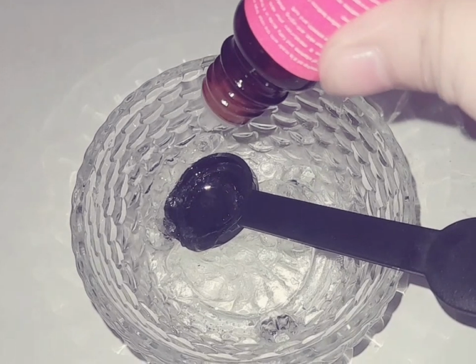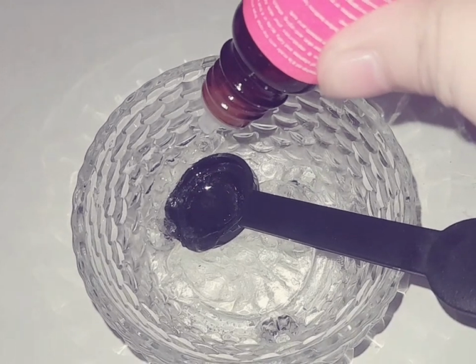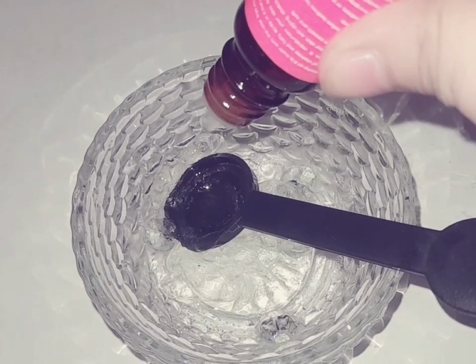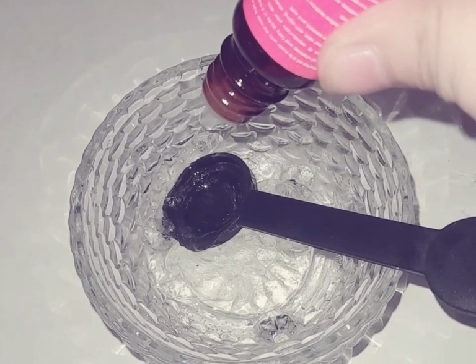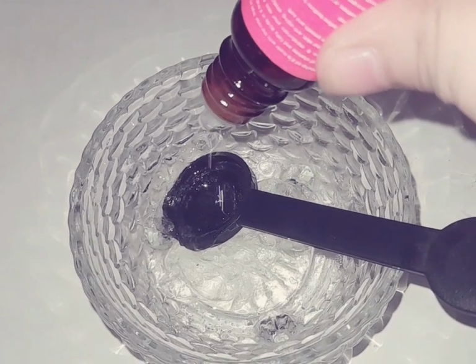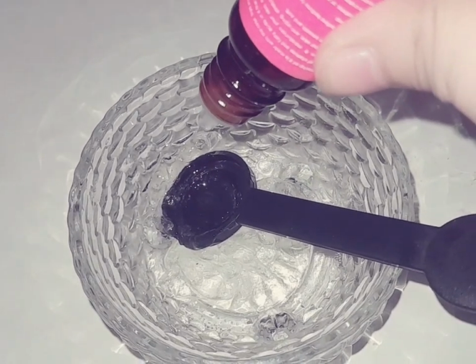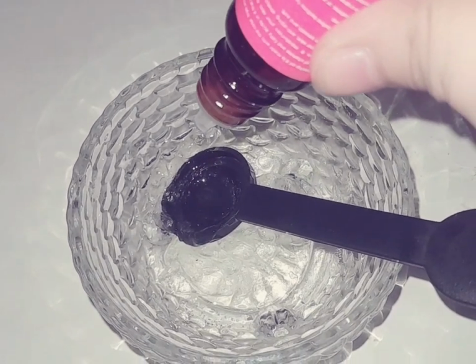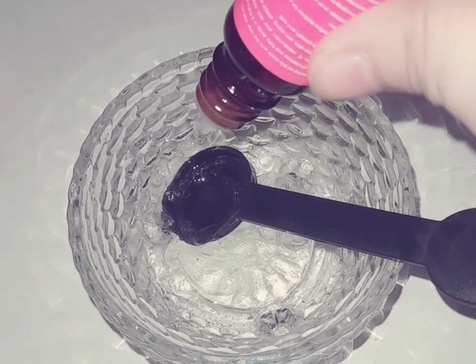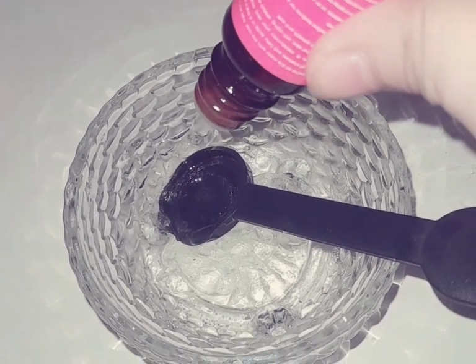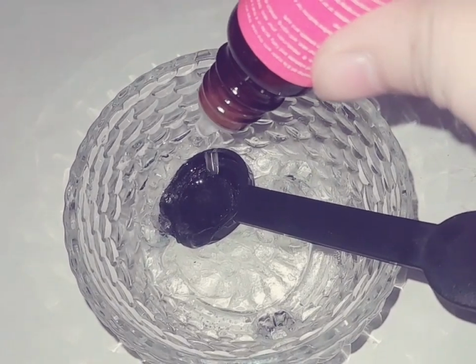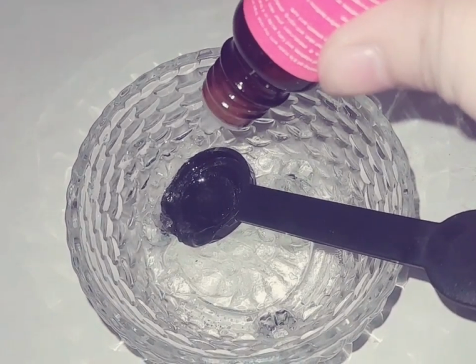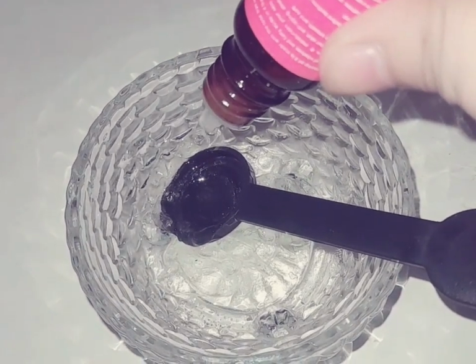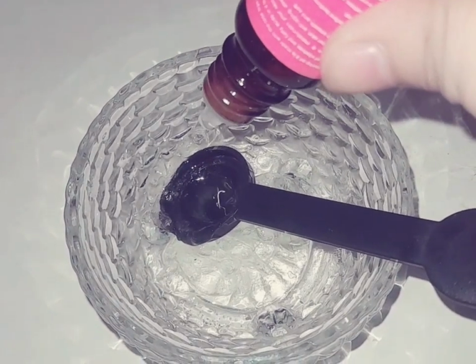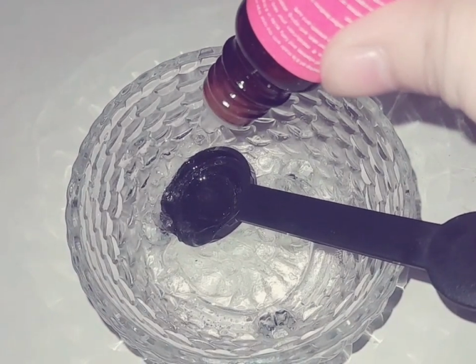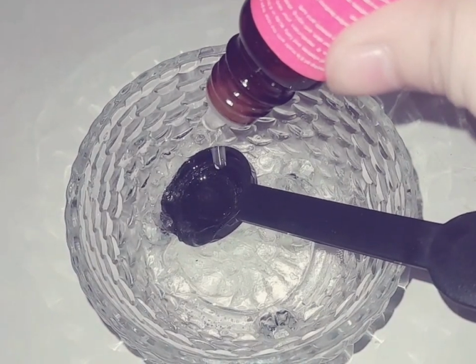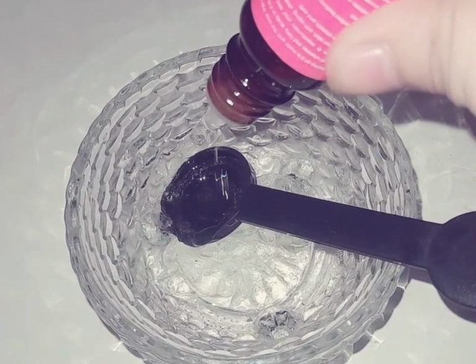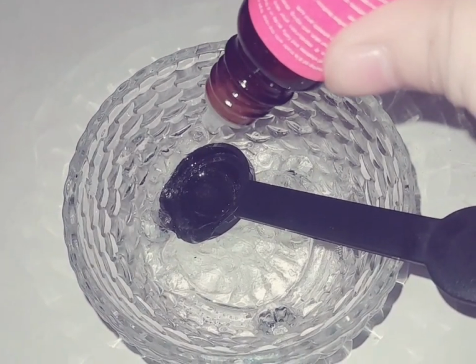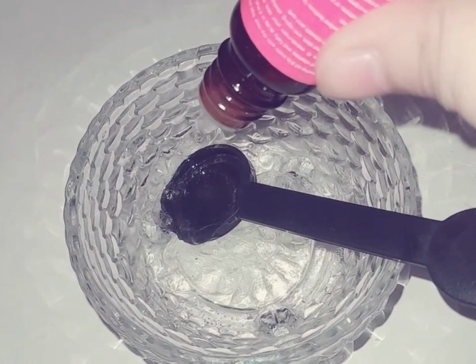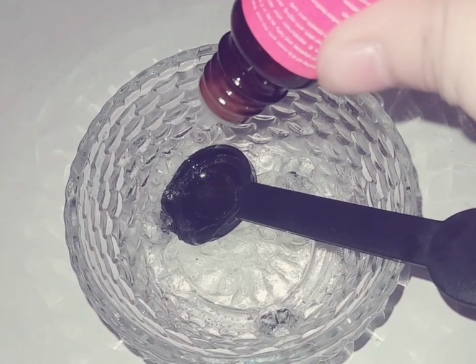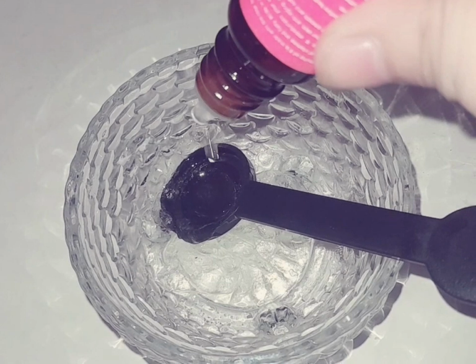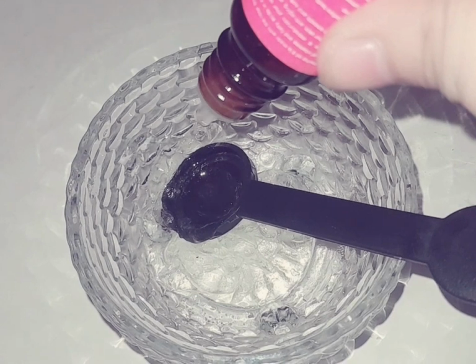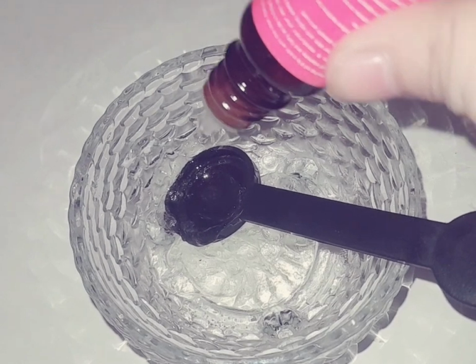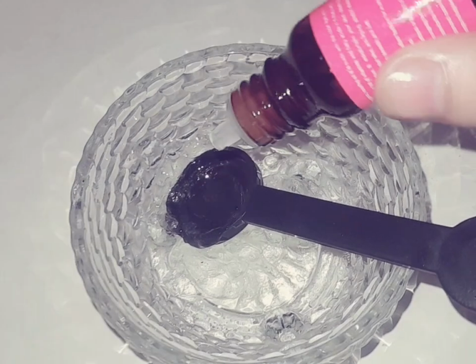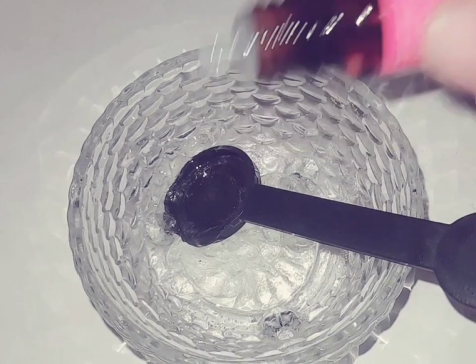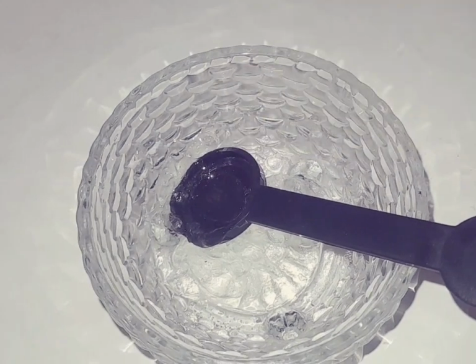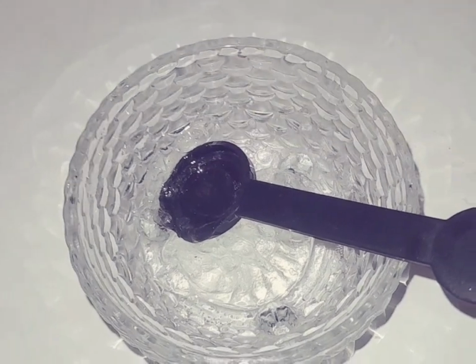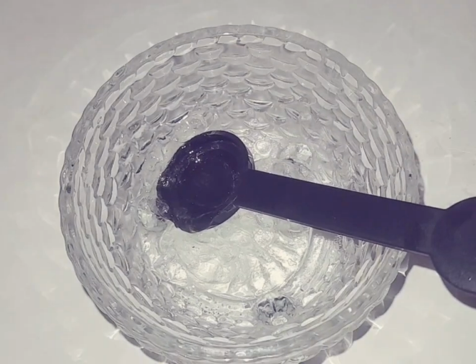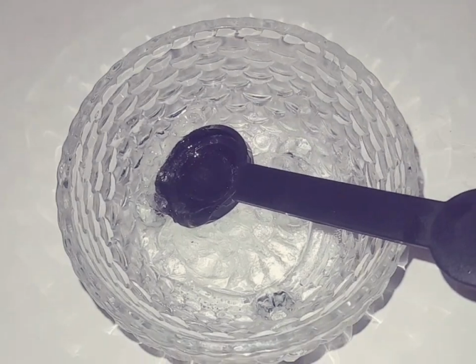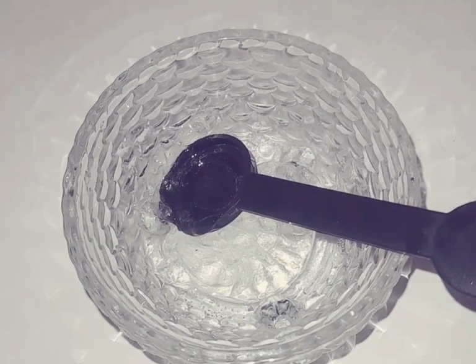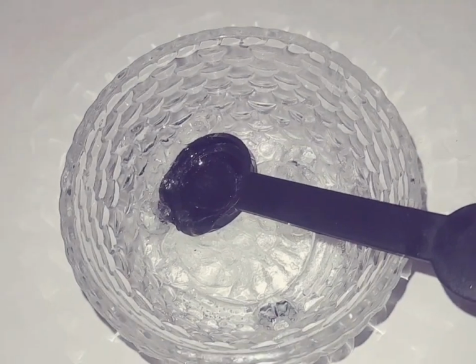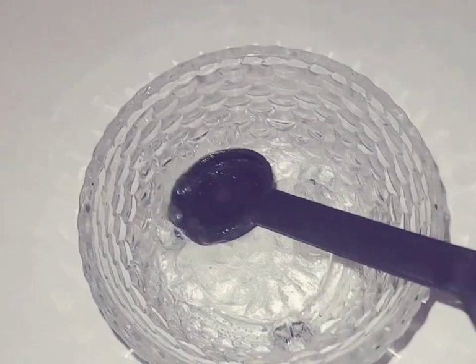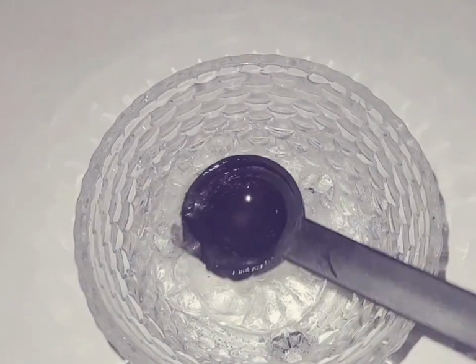You have to add 2 tablespoons of aloe vera gel. After that, you have to add 10 to 15 drops of rose hip oil.